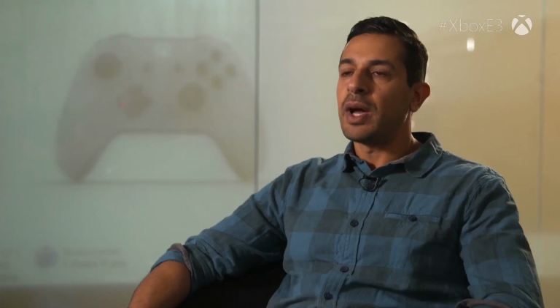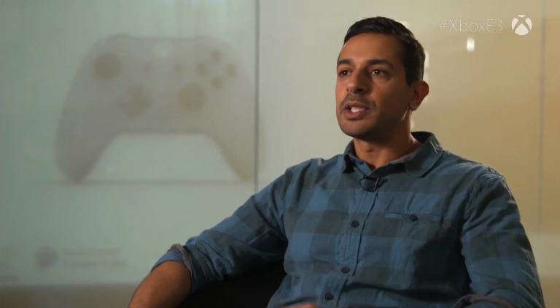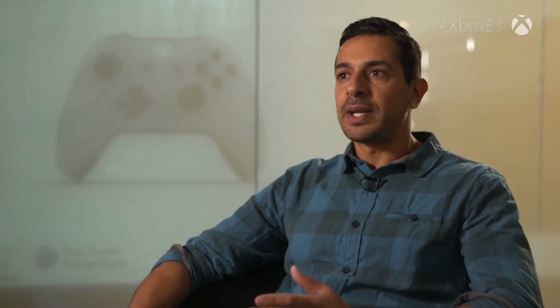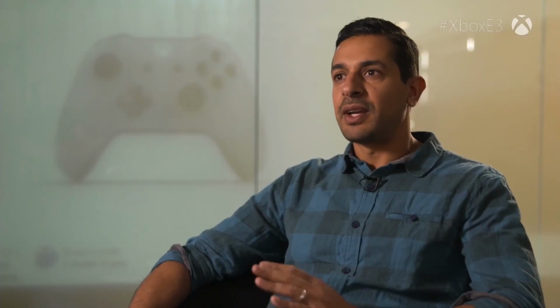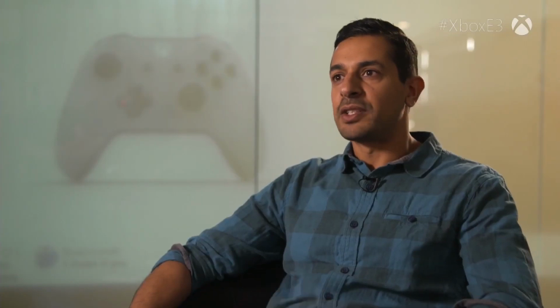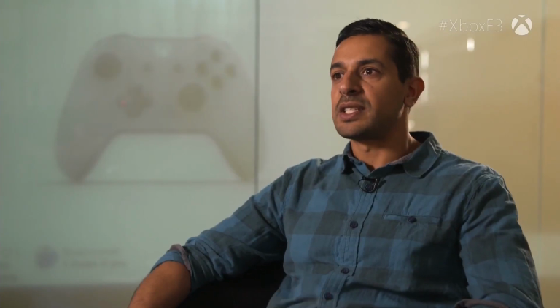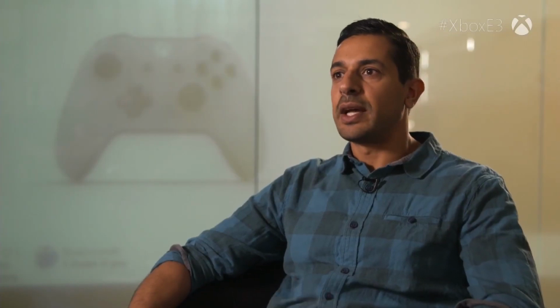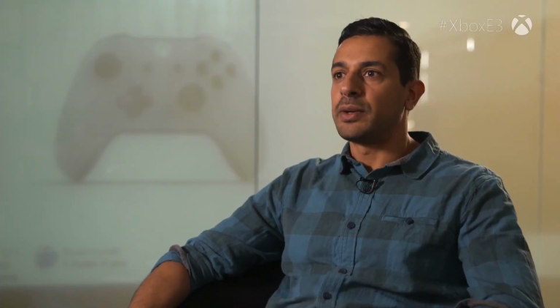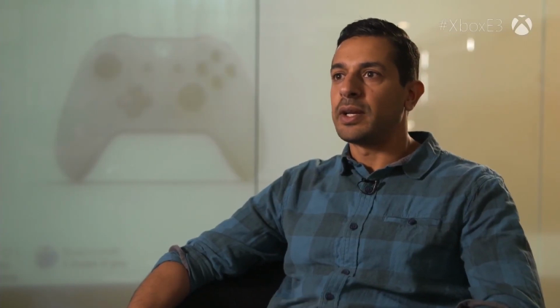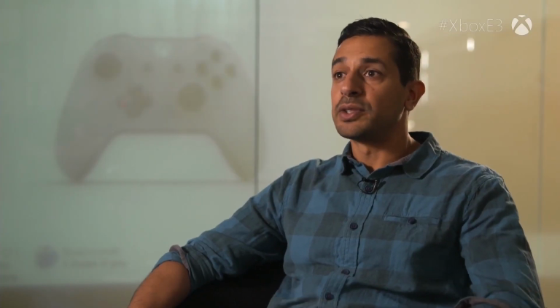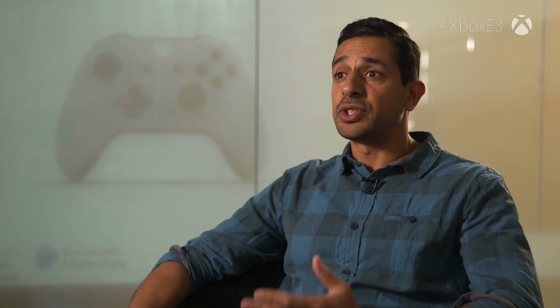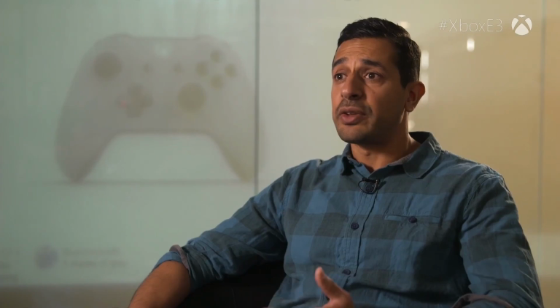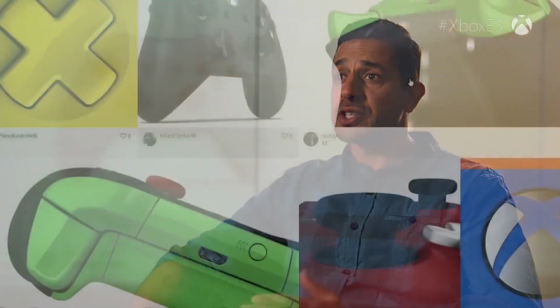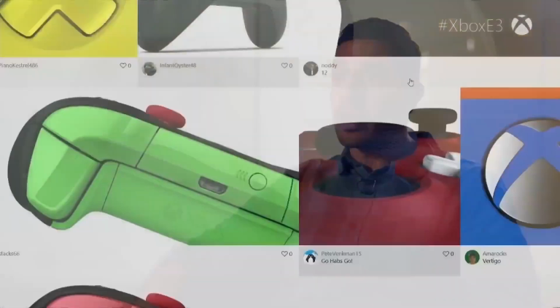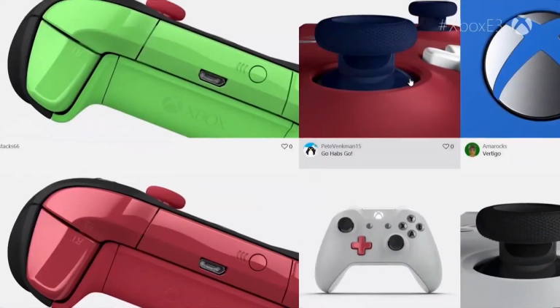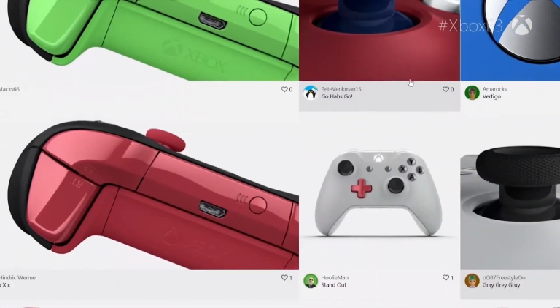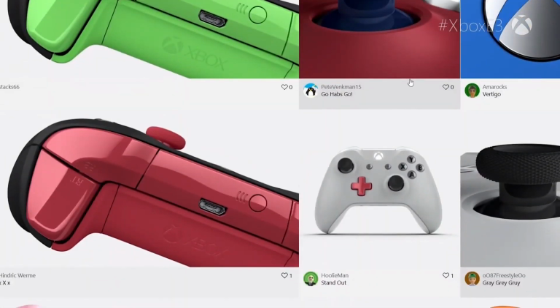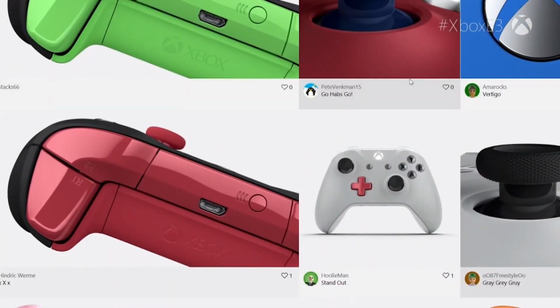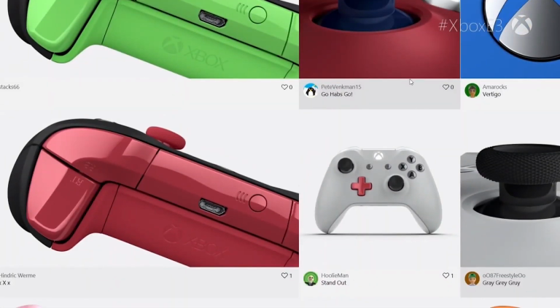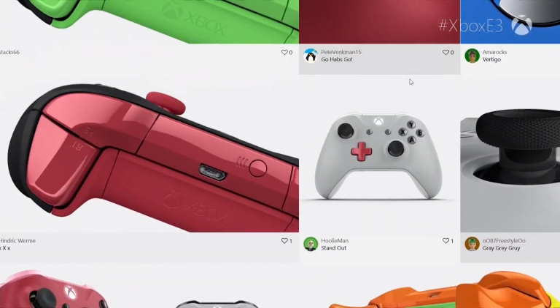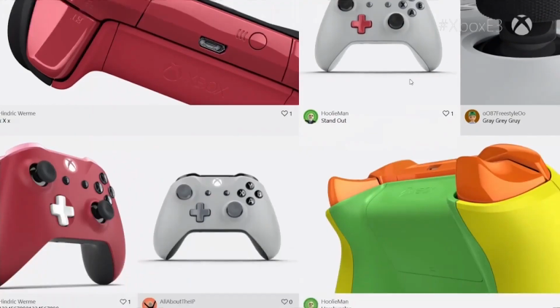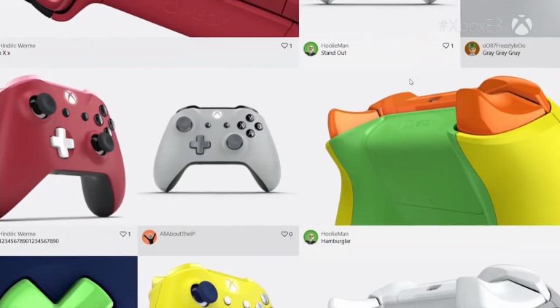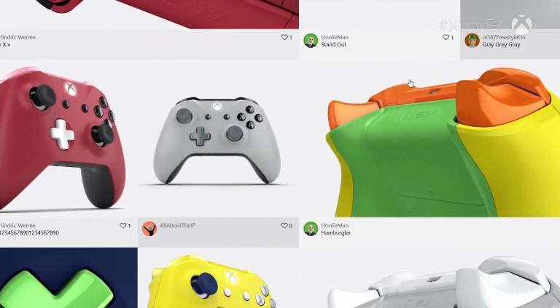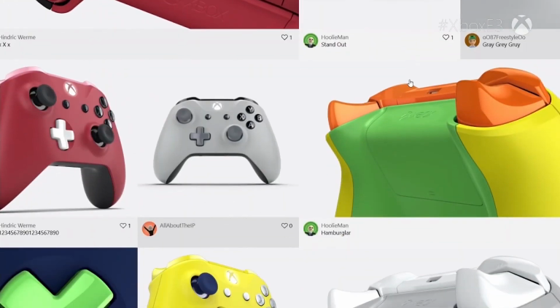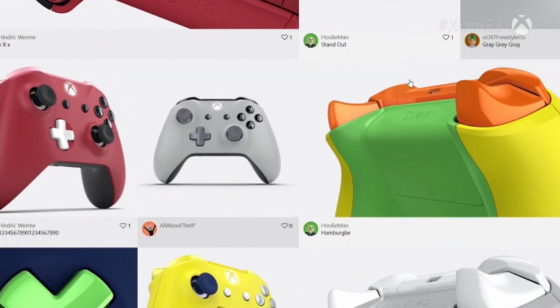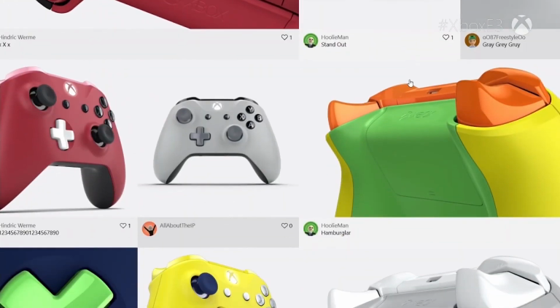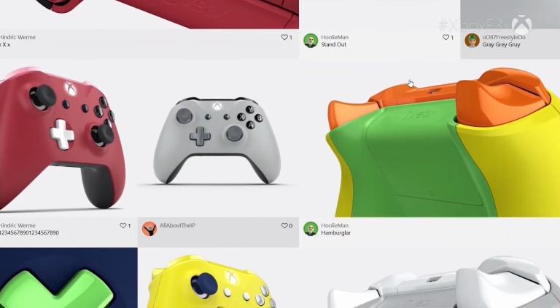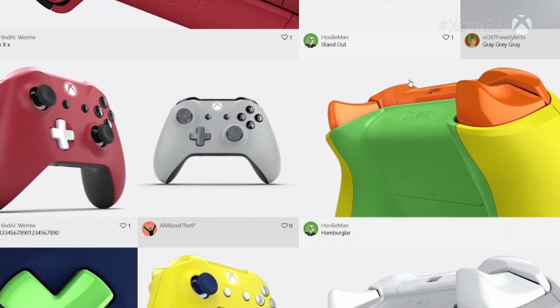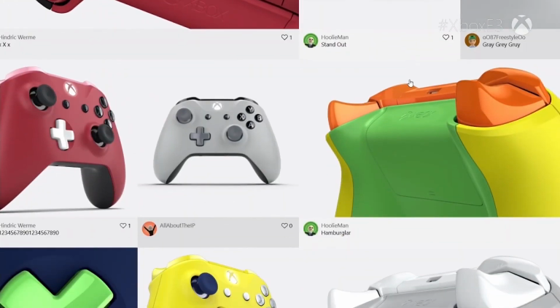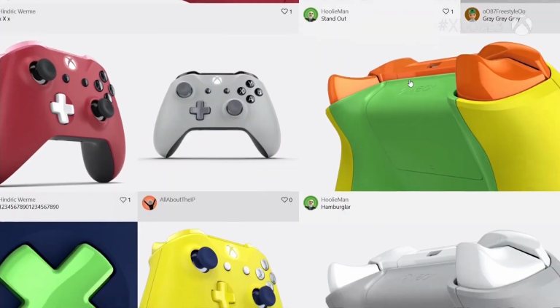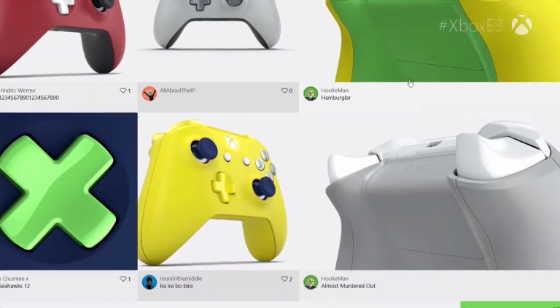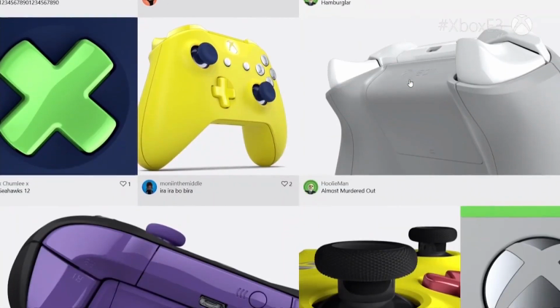Beyond just picking the colors on the site, you can also share your designs with your friends through your Xbox feed, Facebook, or email.